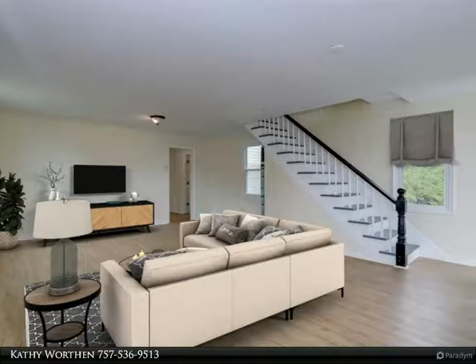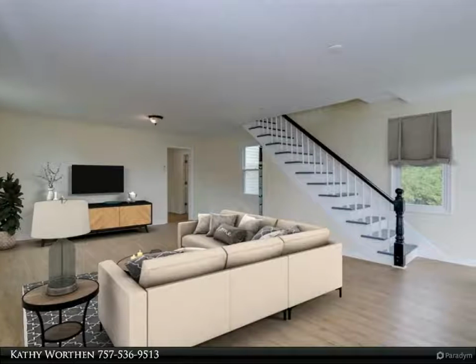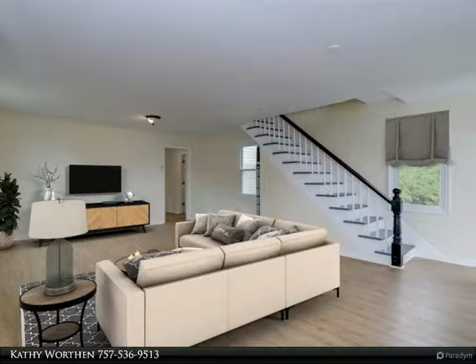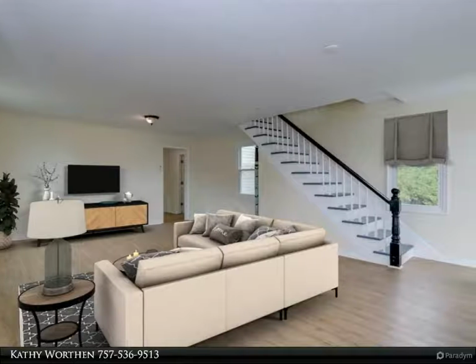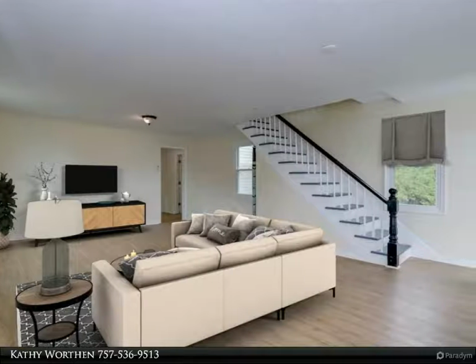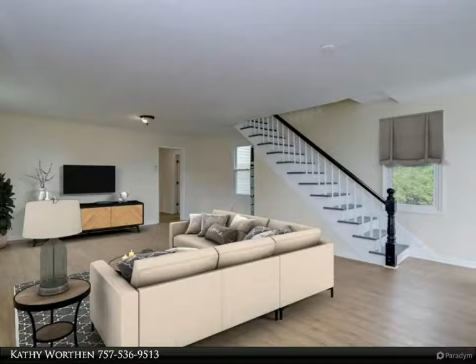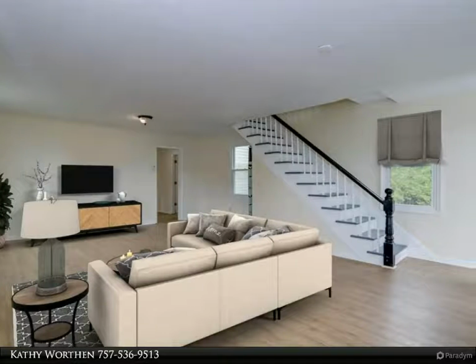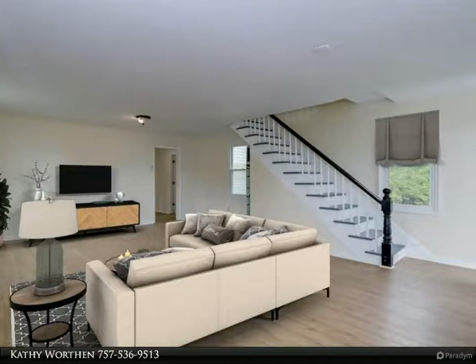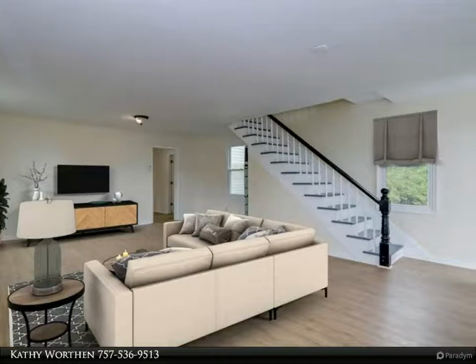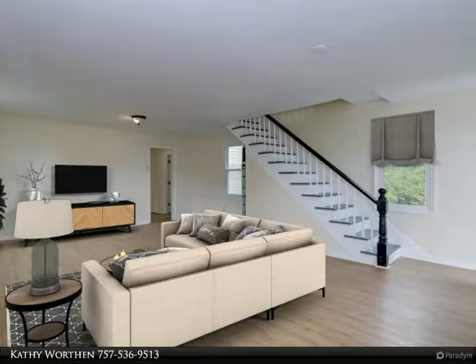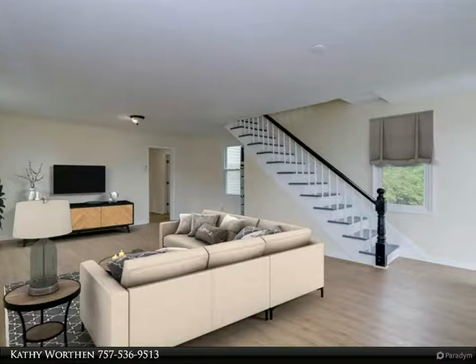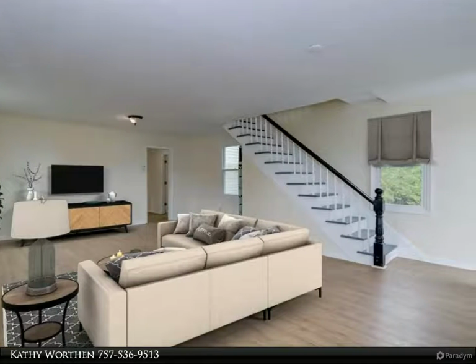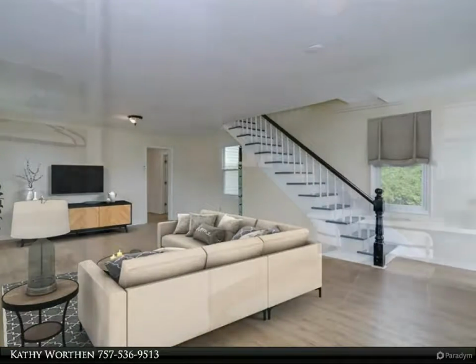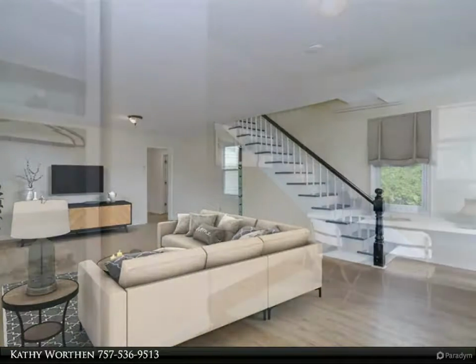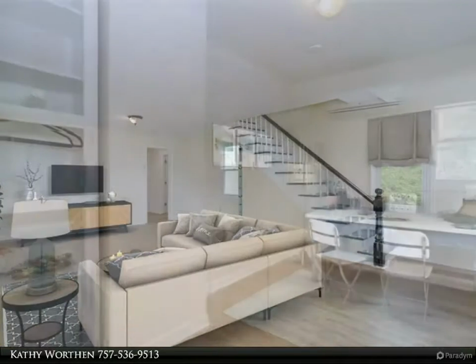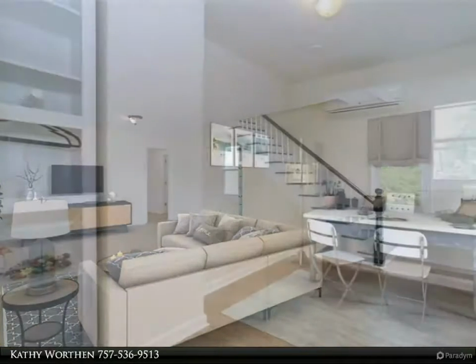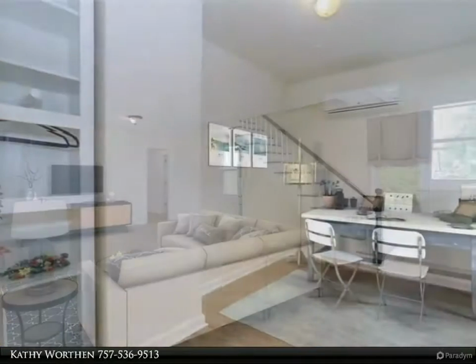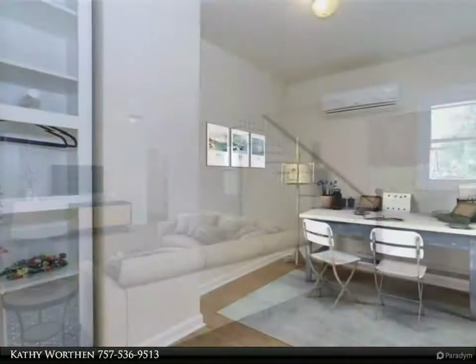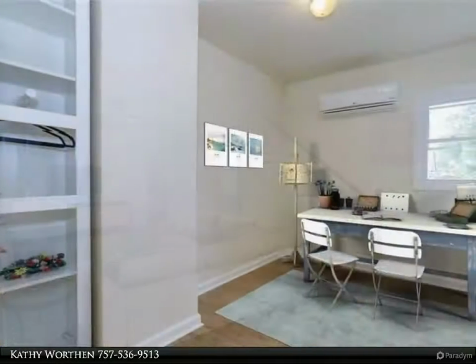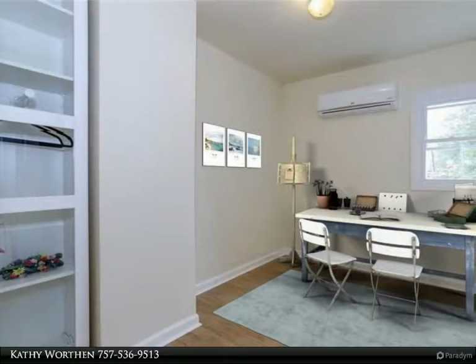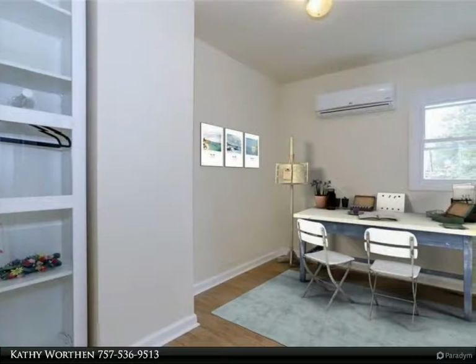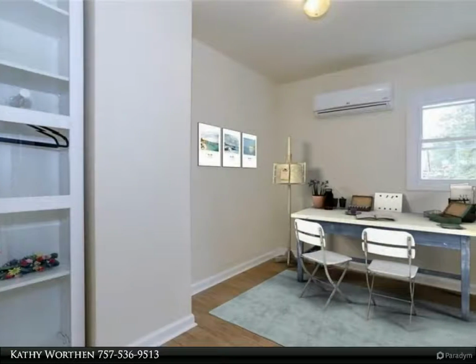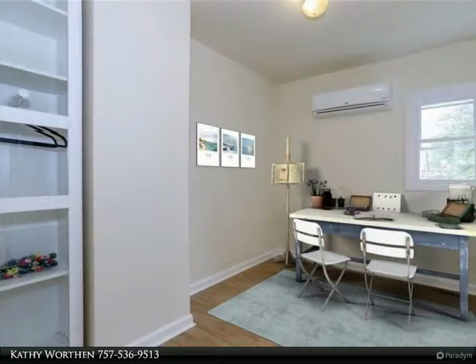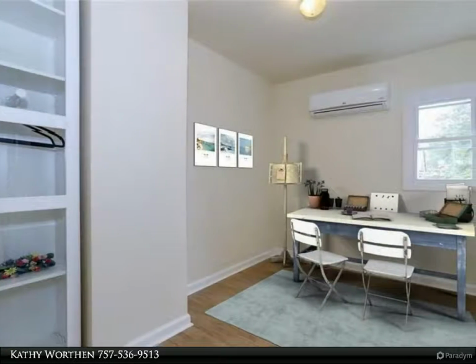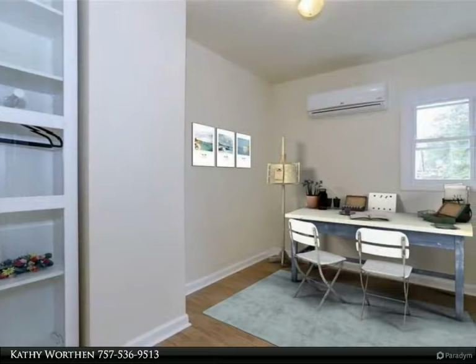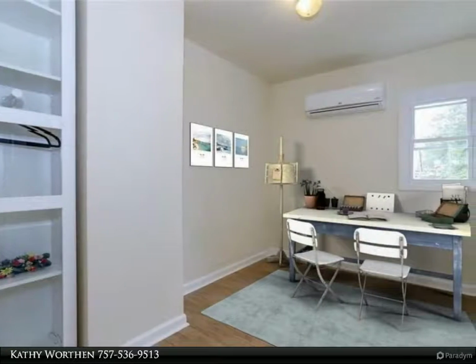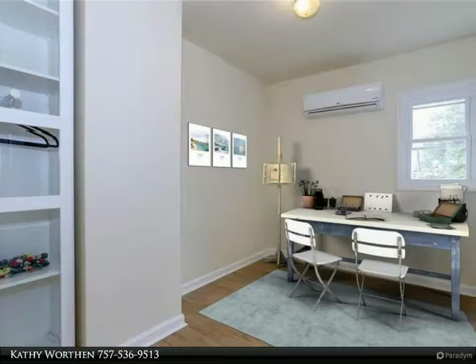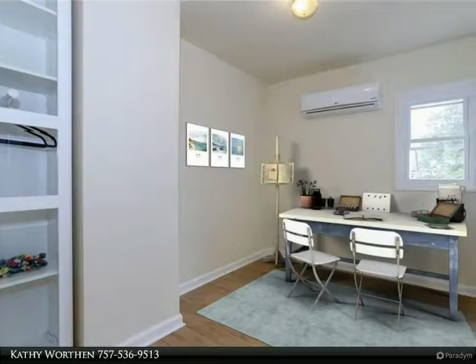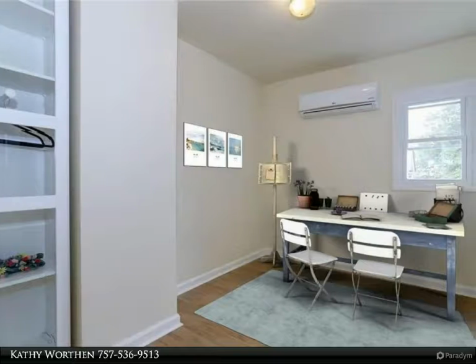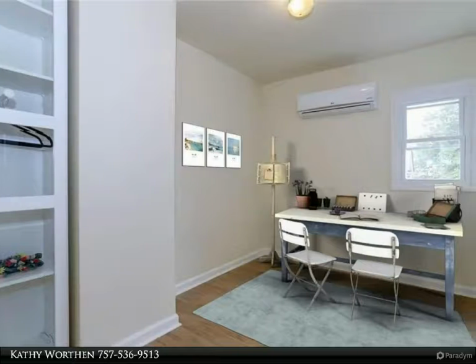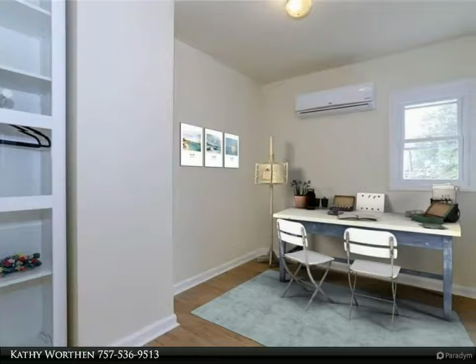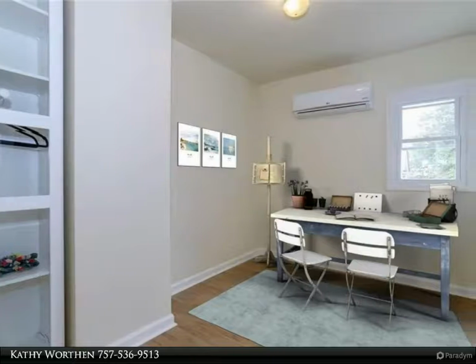Open concept living room and dining room. All new high-end hard flooring throughout gives this home a great flow.